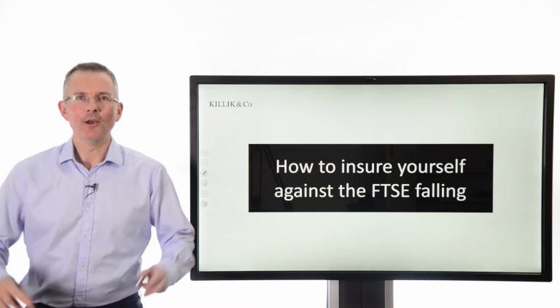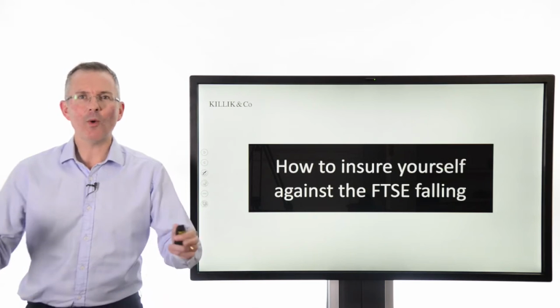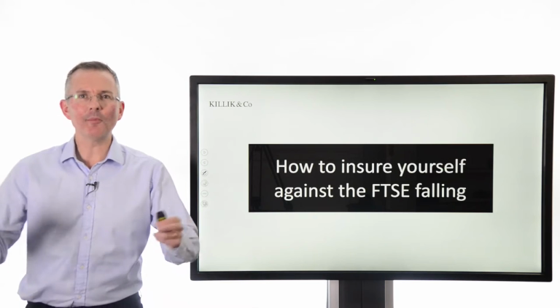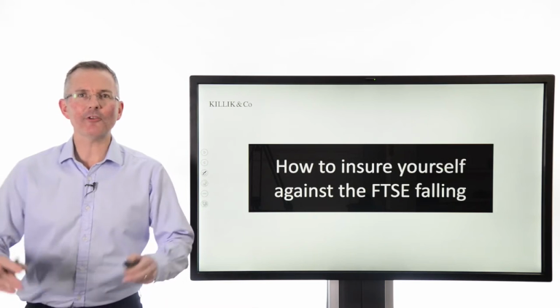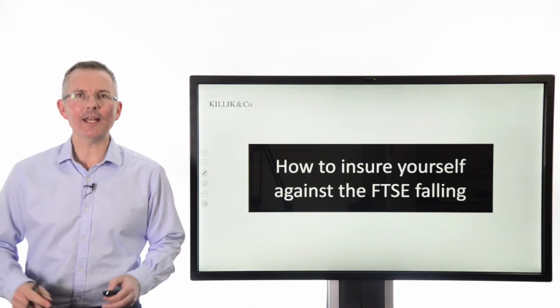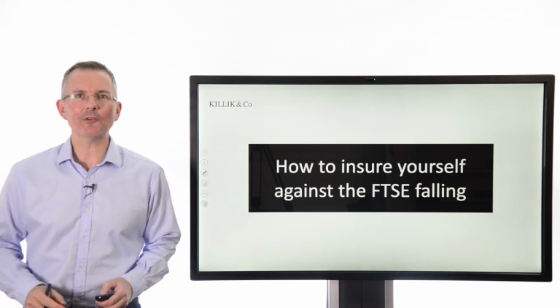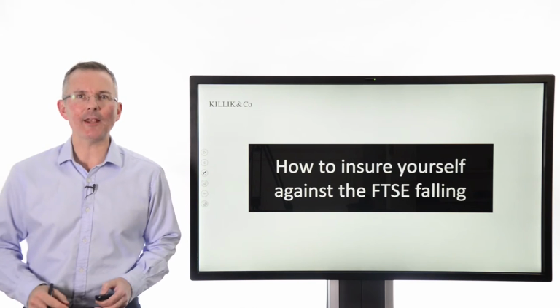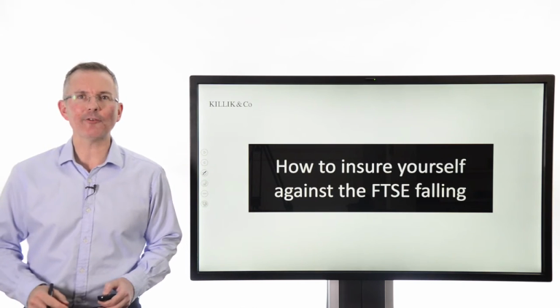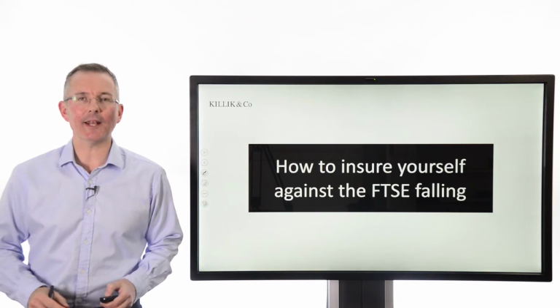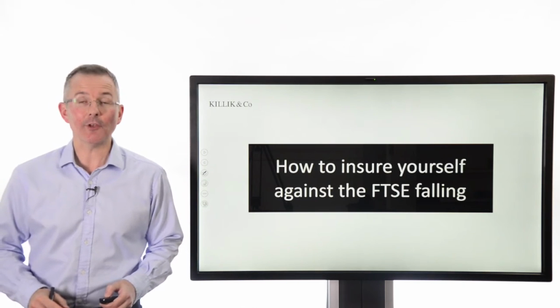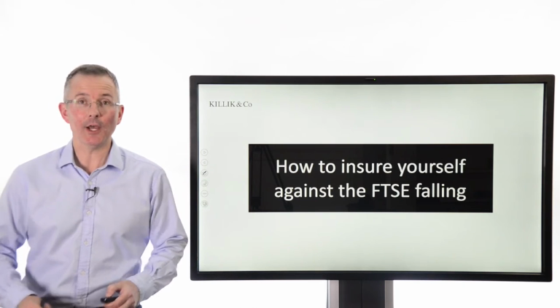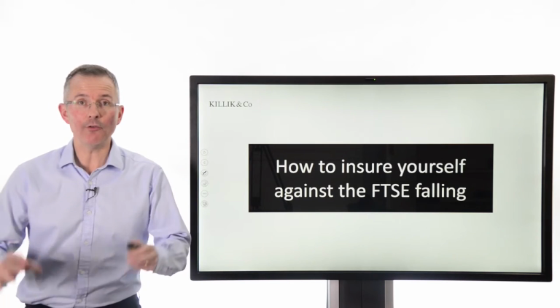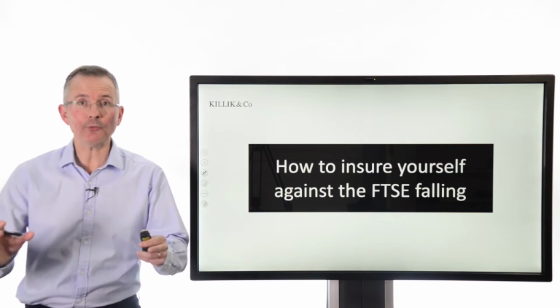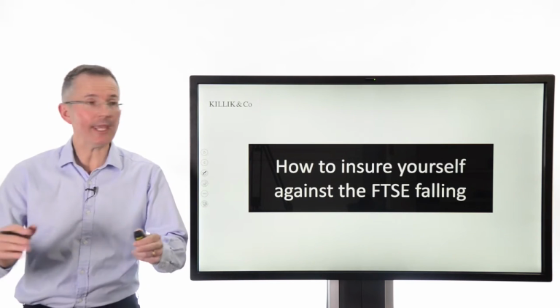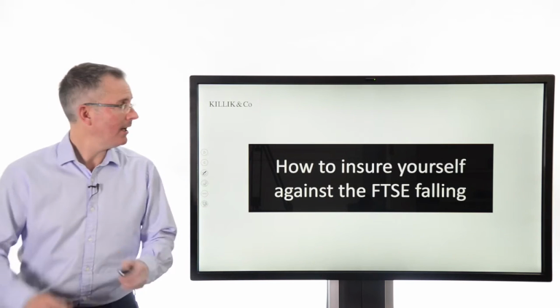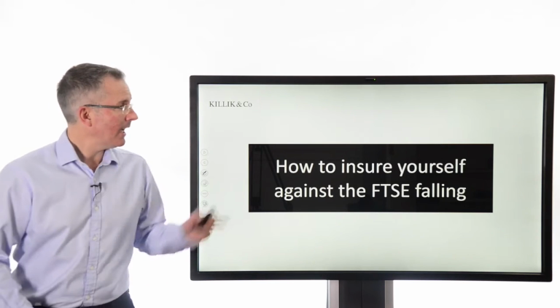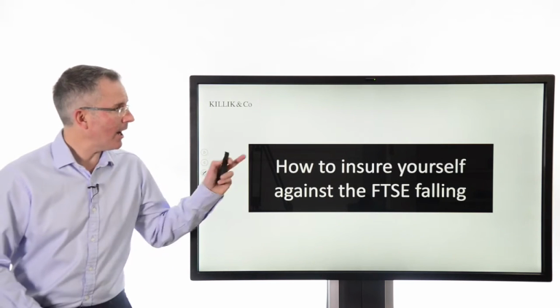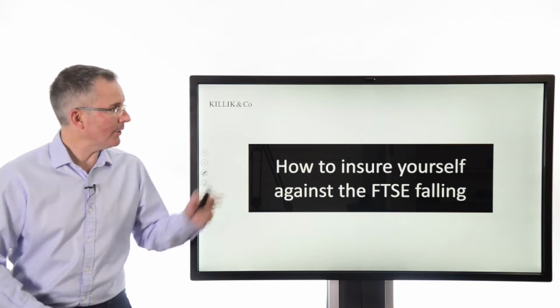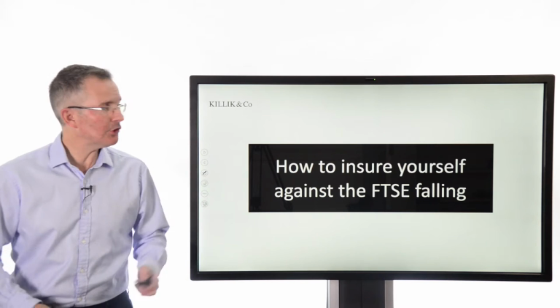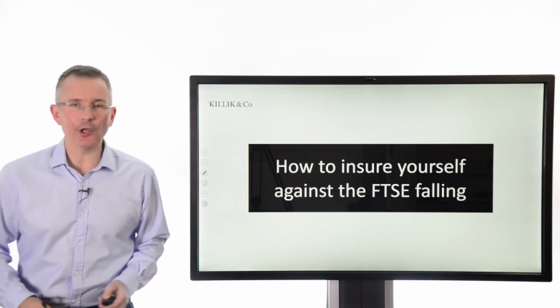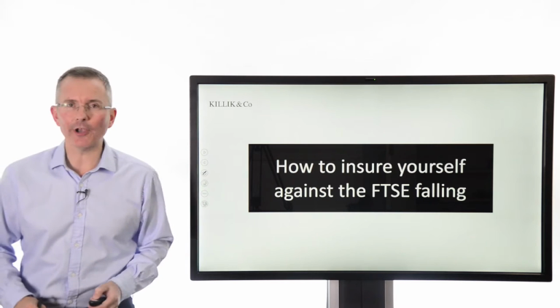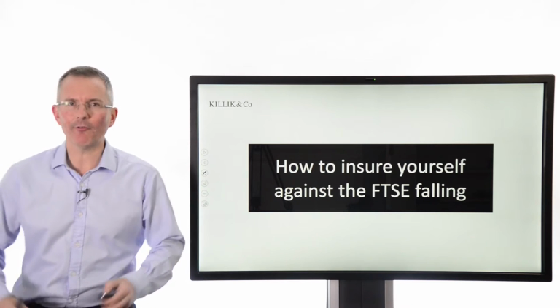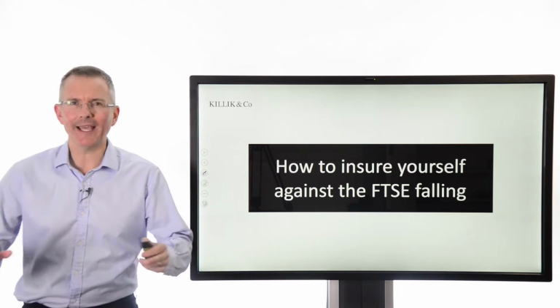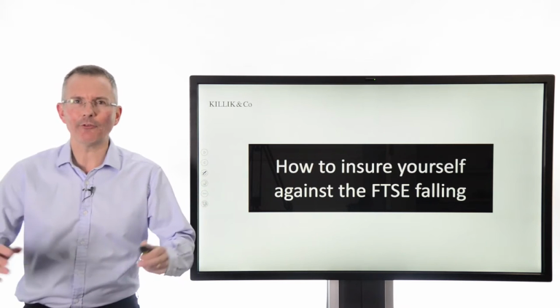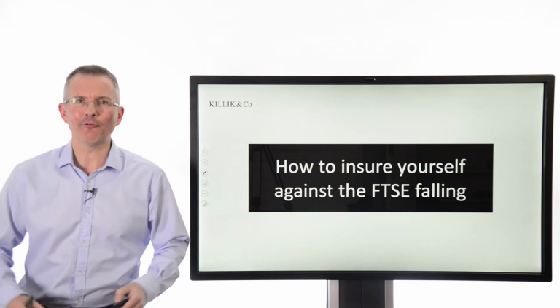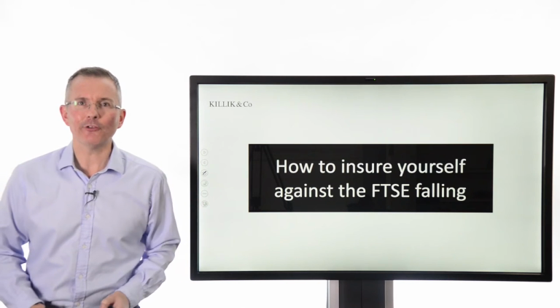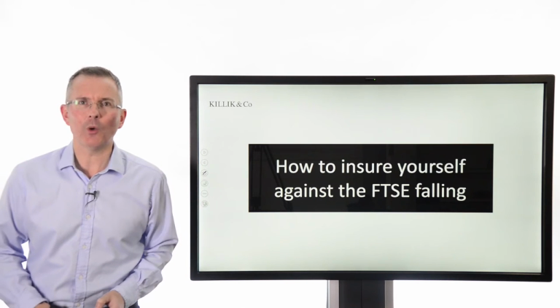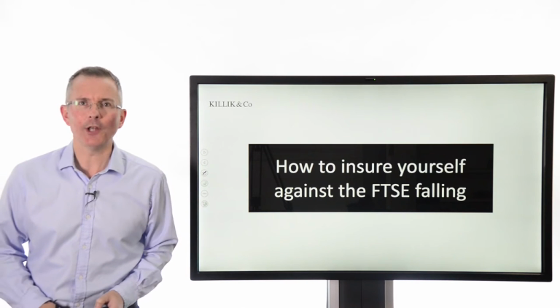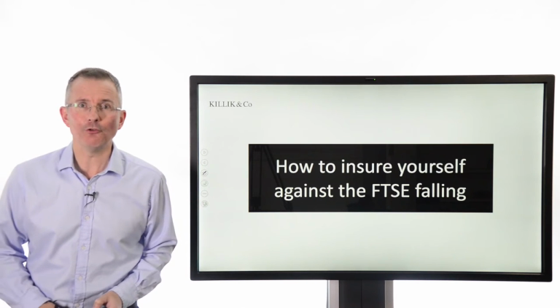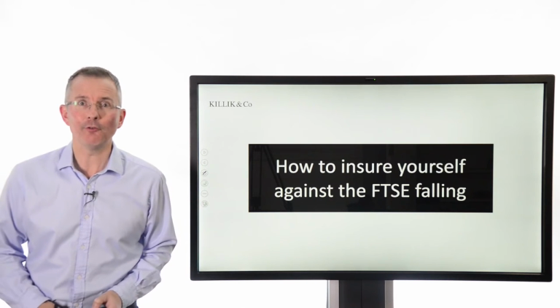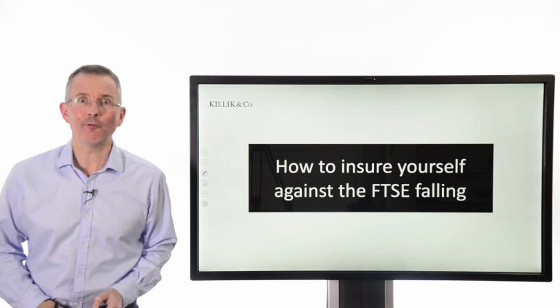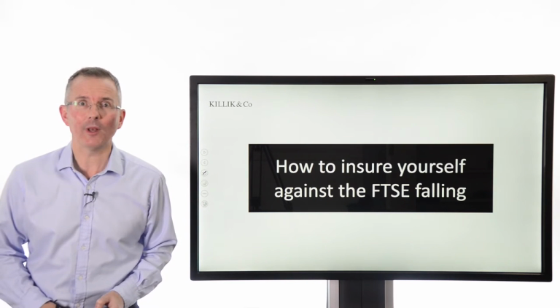Welcome to this Killick Explains Finance video. This week: how to ensure yourself against the FTSE 100 falling.